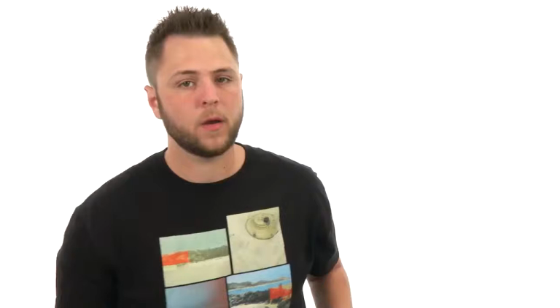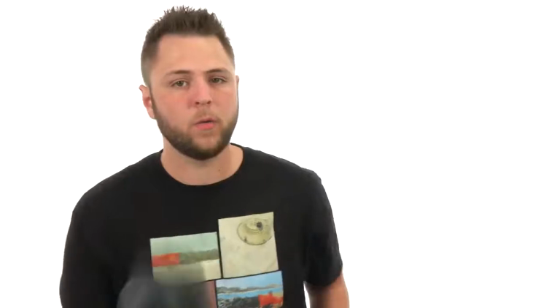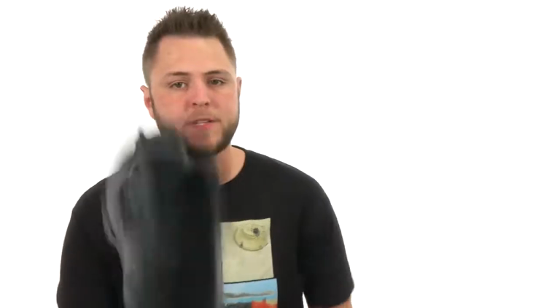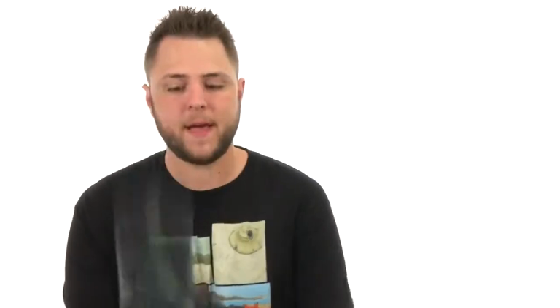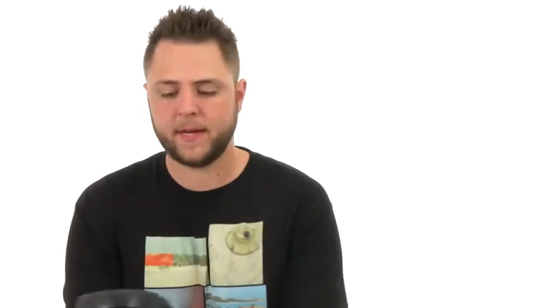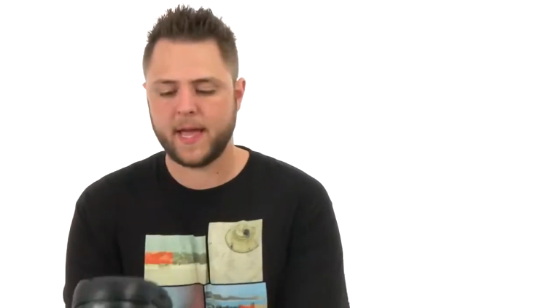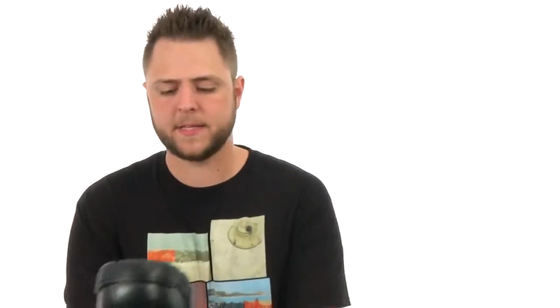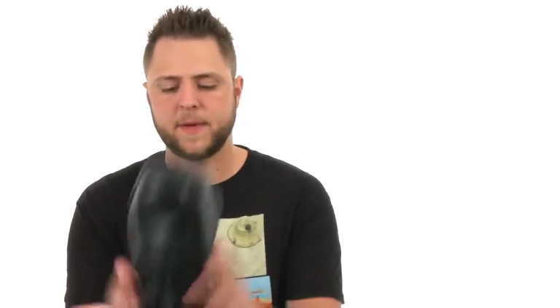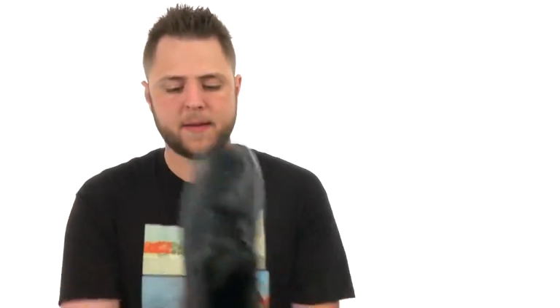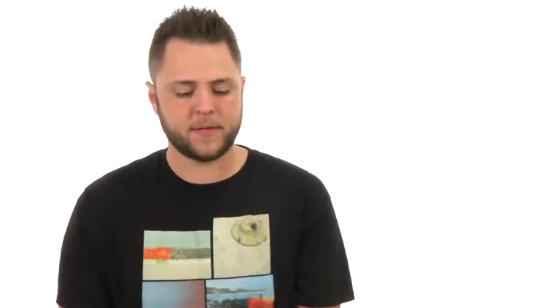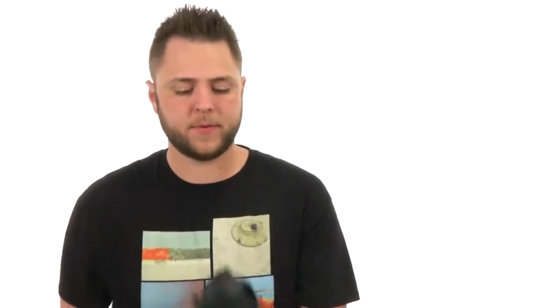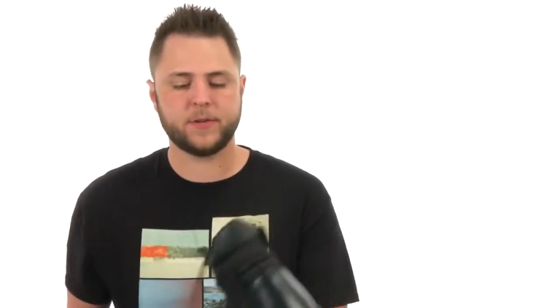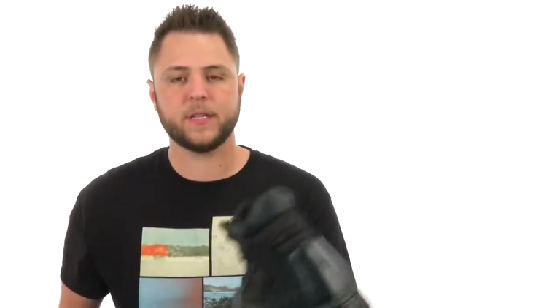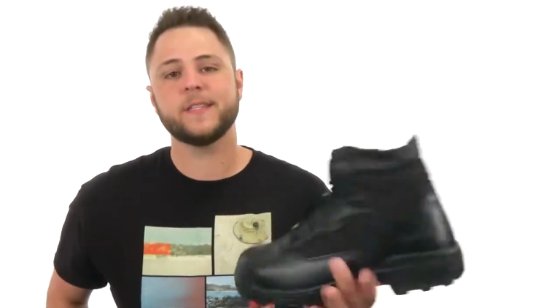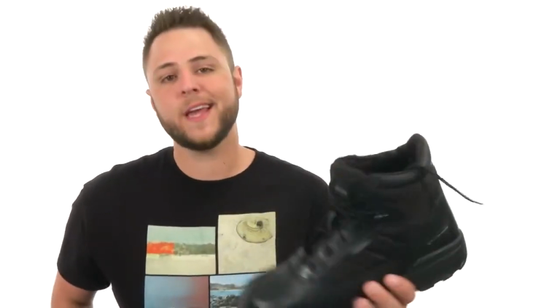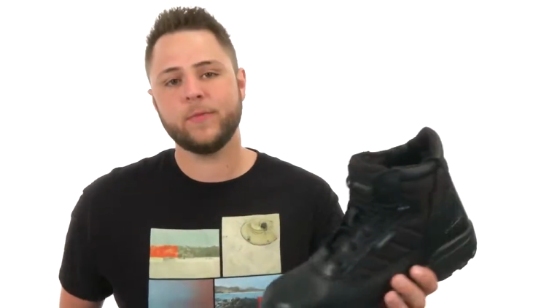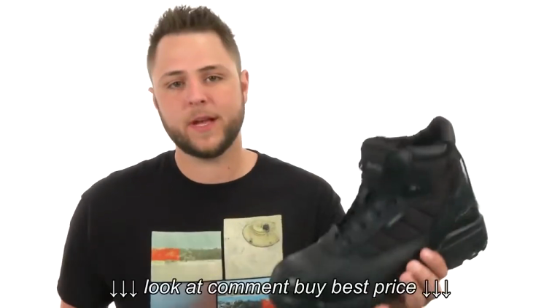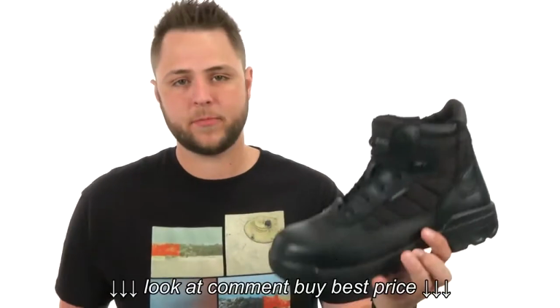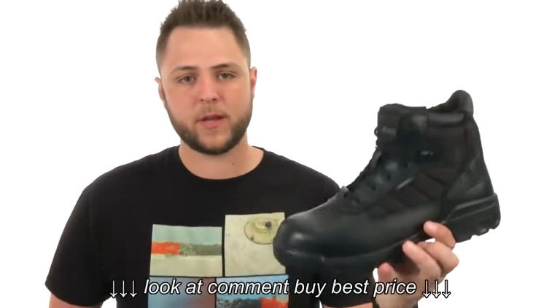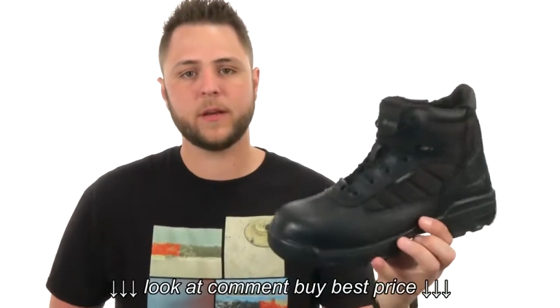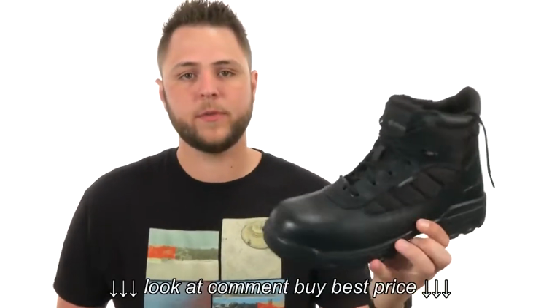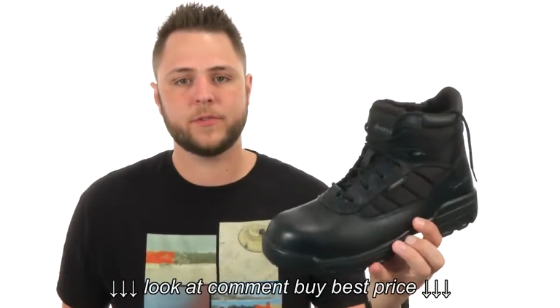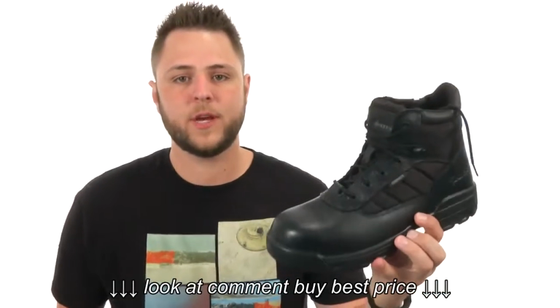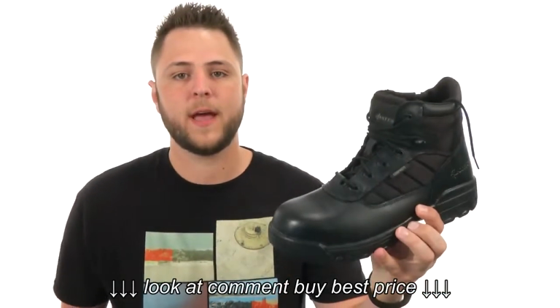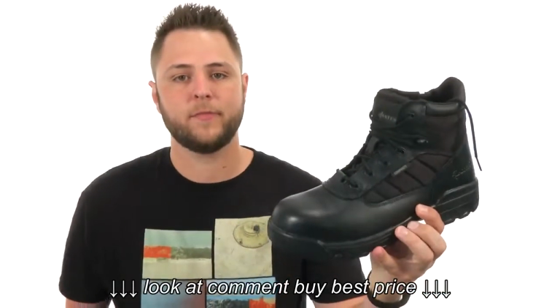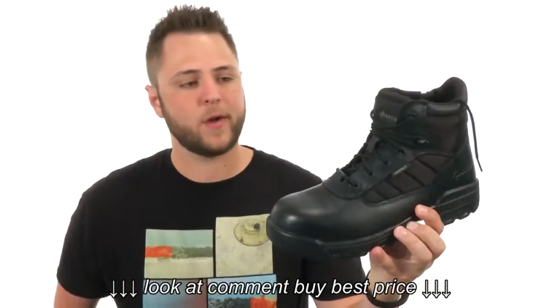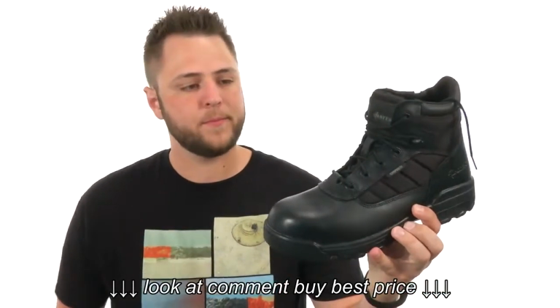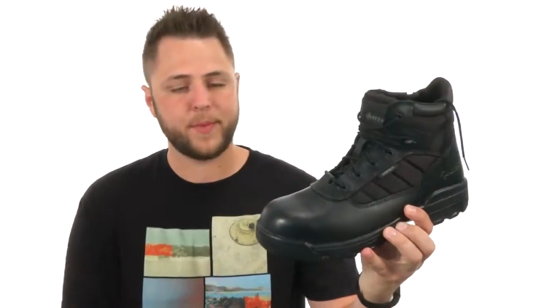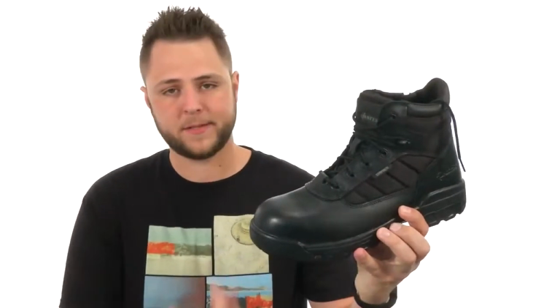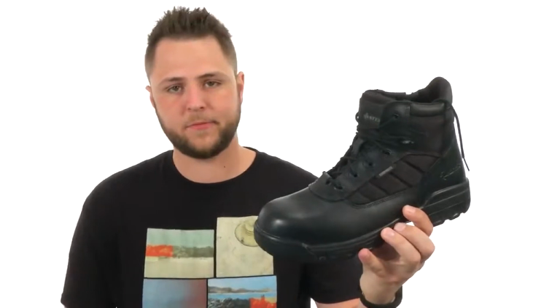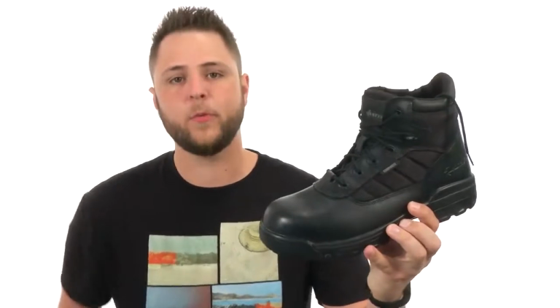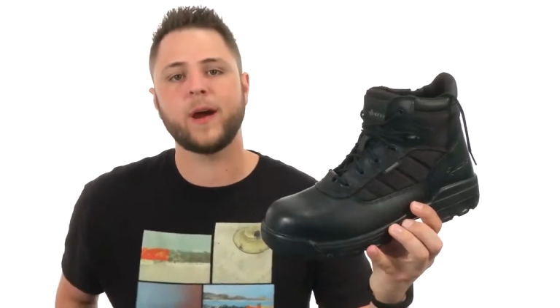What's happening guys, my name is Richard and today we got some great-looking boots to check out from Bates Footwear.